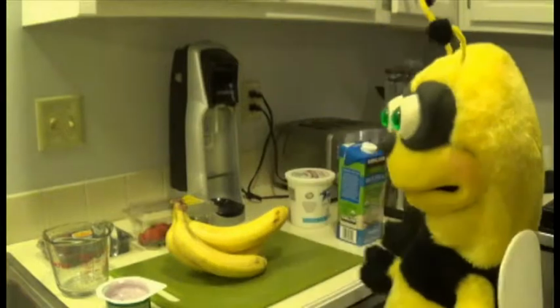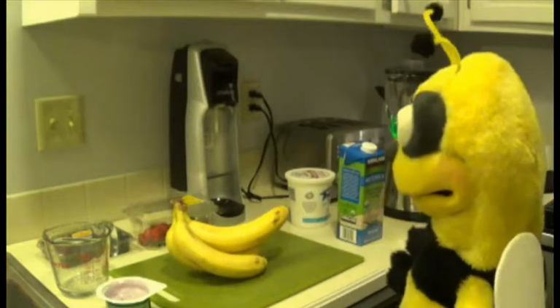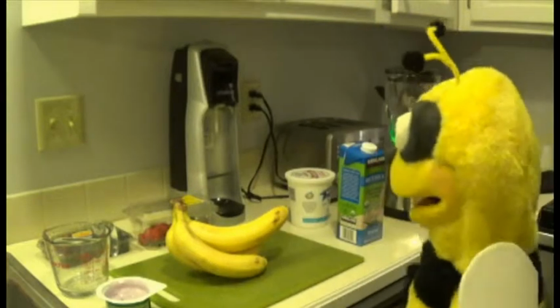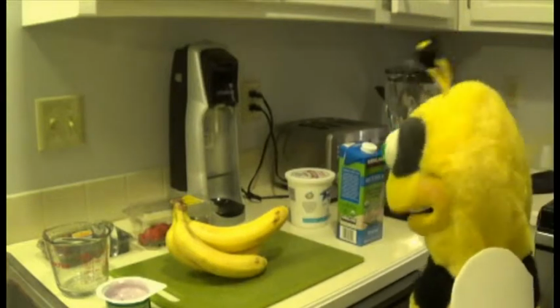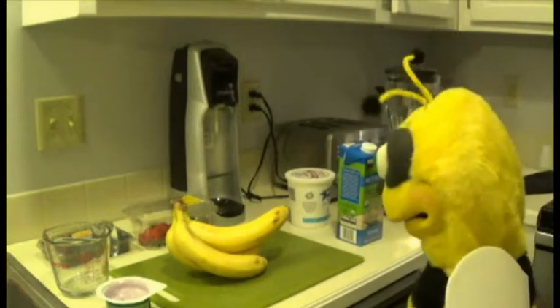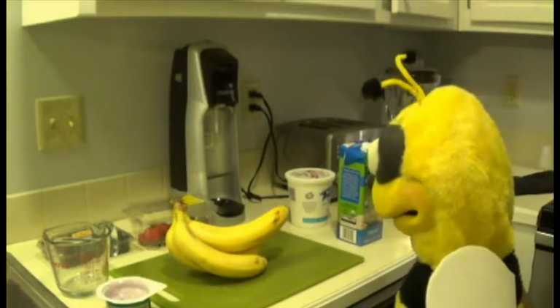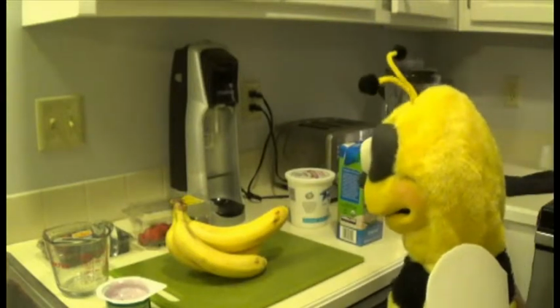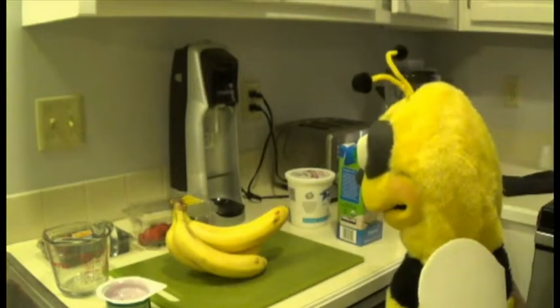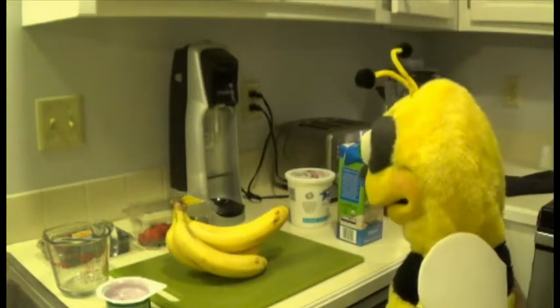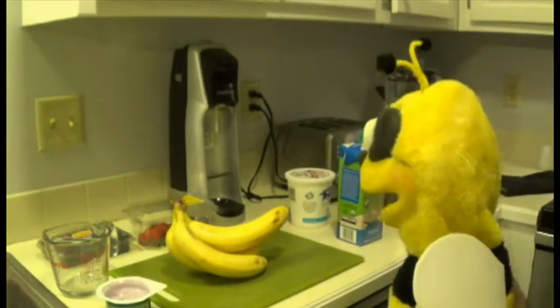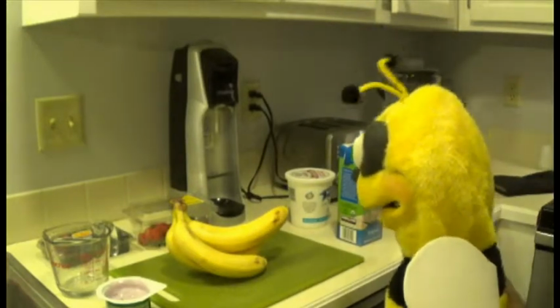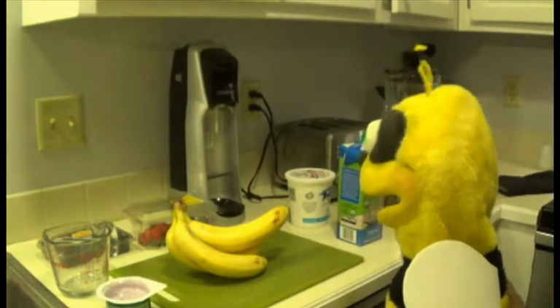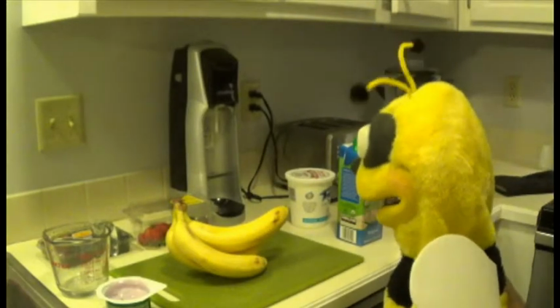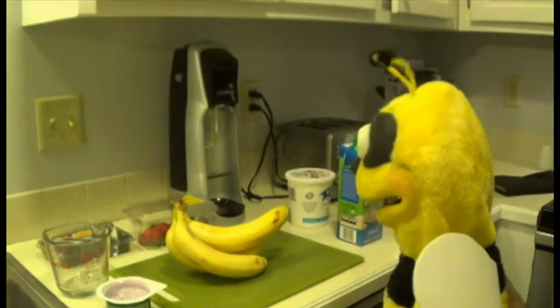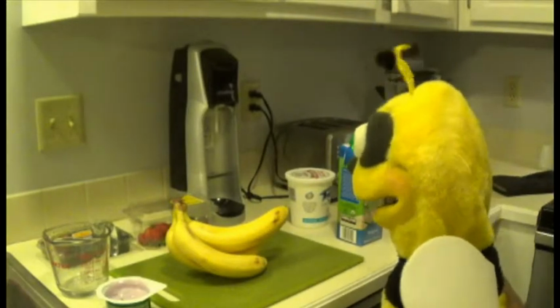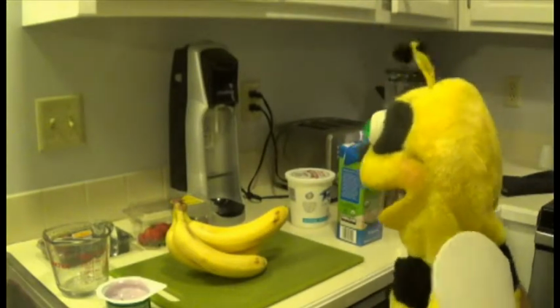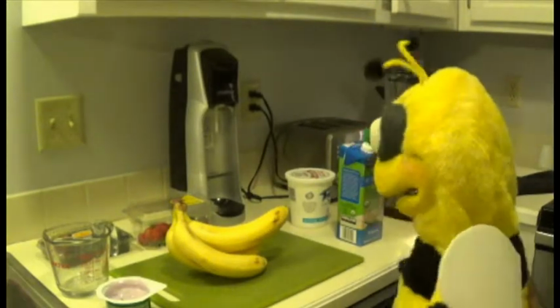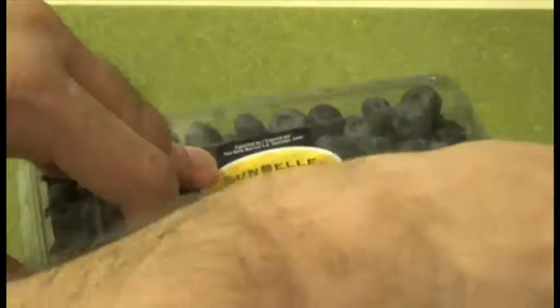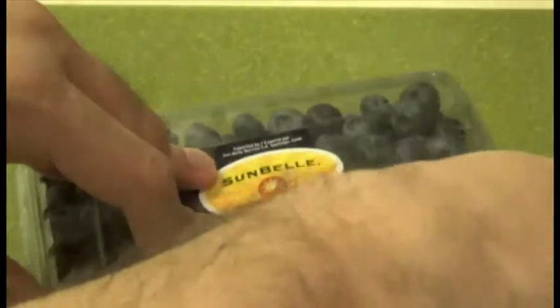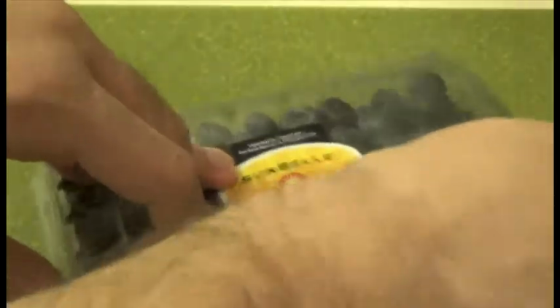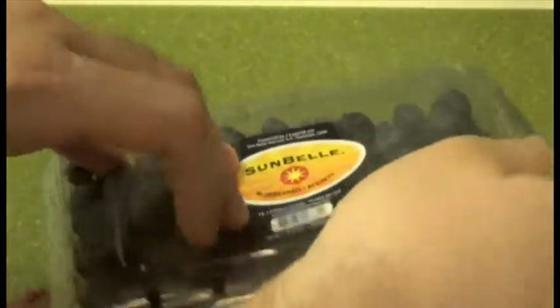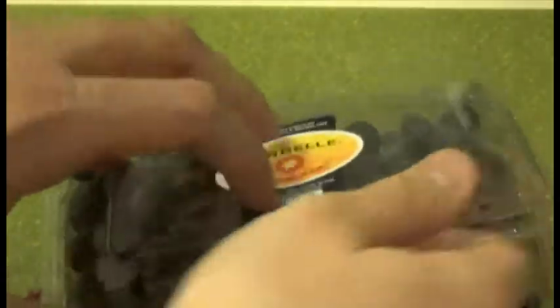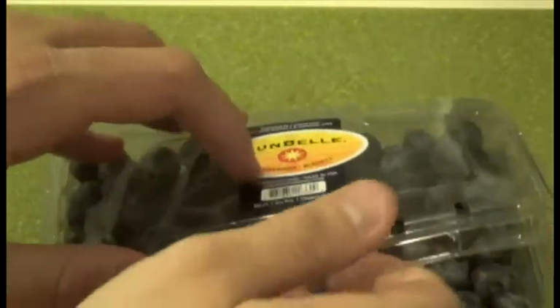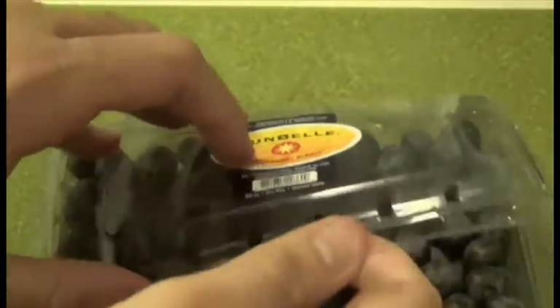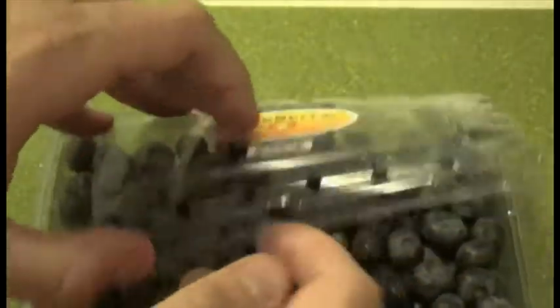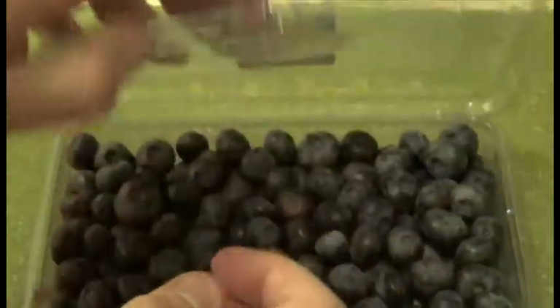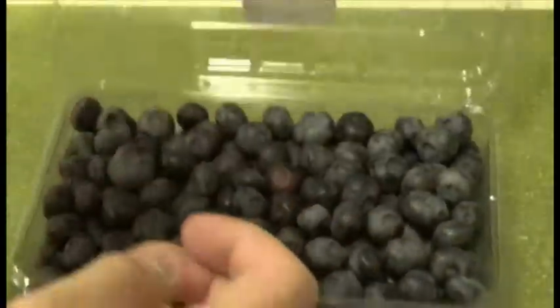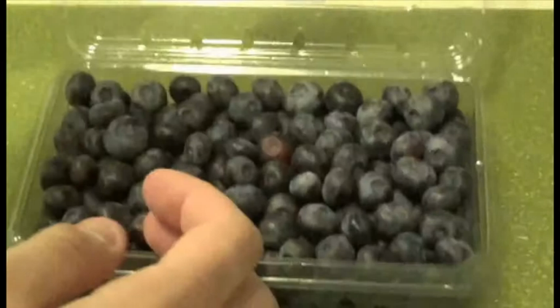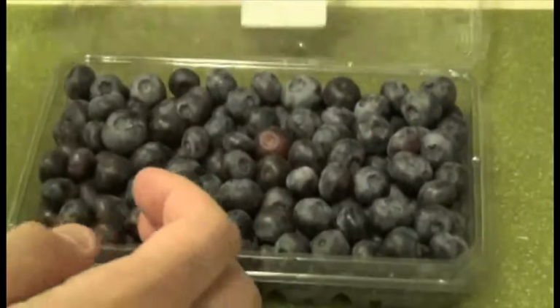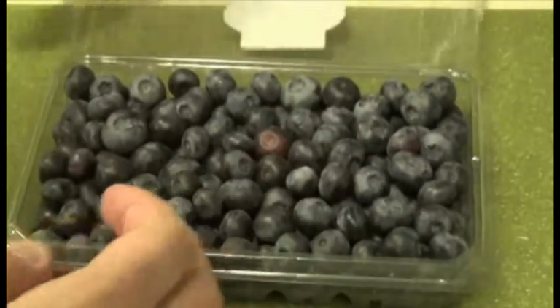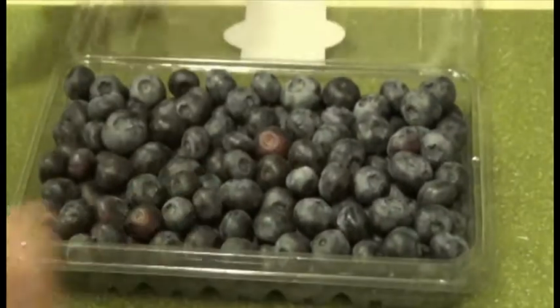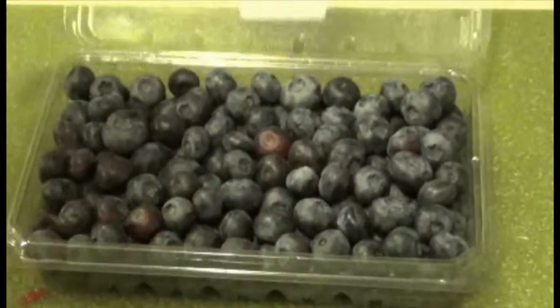Next, pour in the other berries. I'm using blueberries this time.